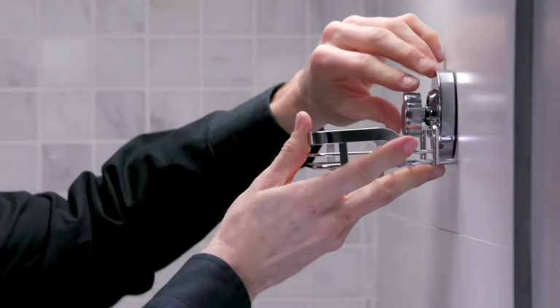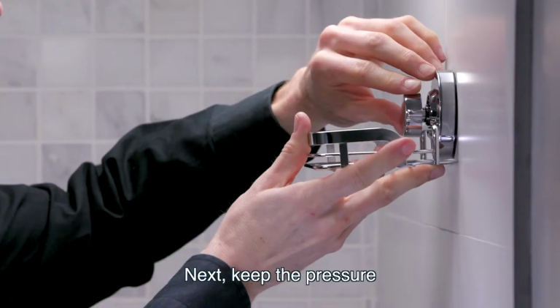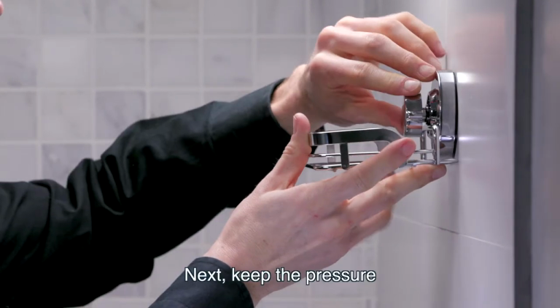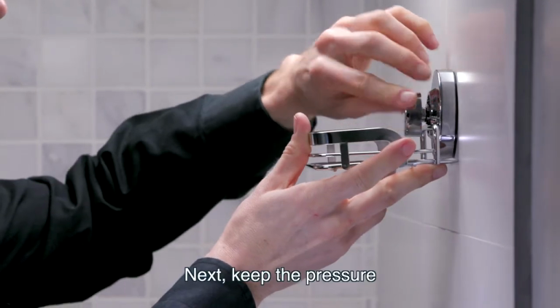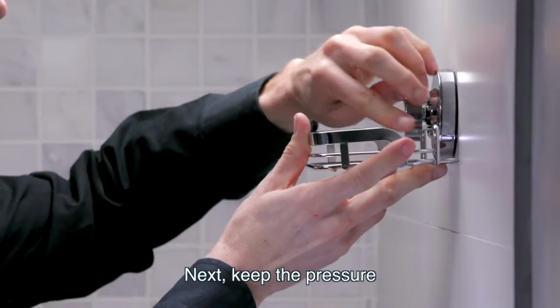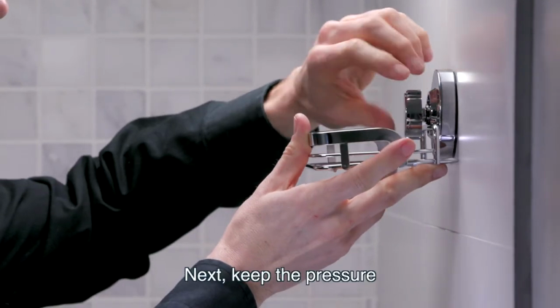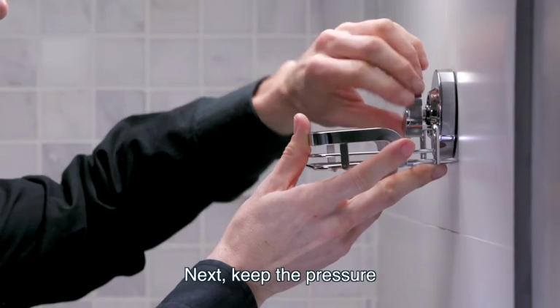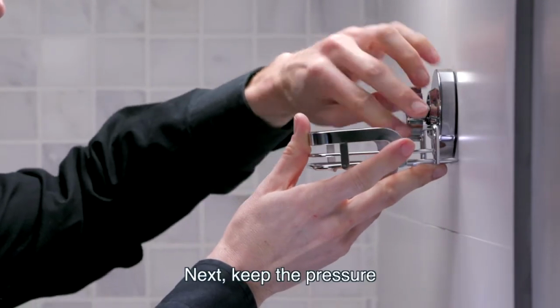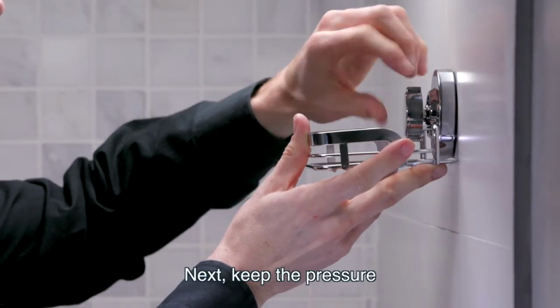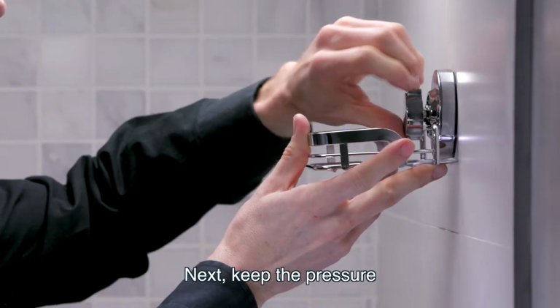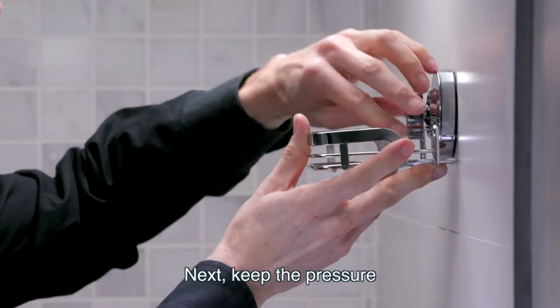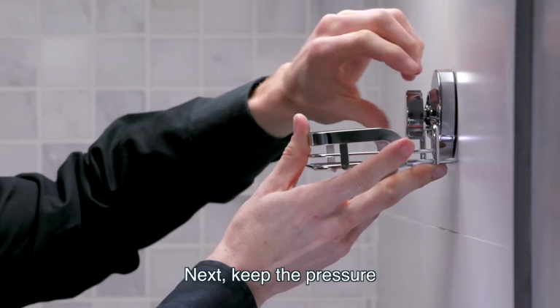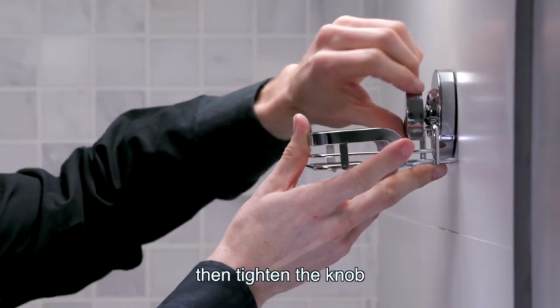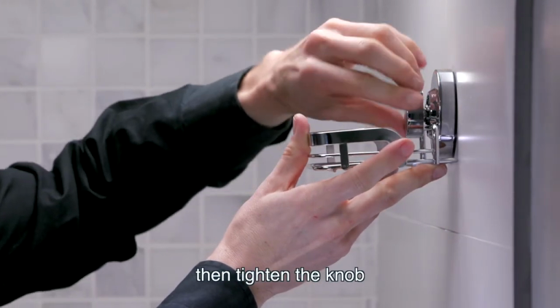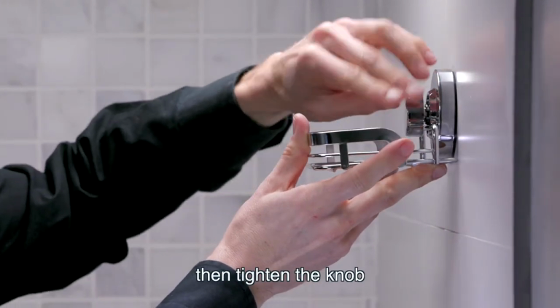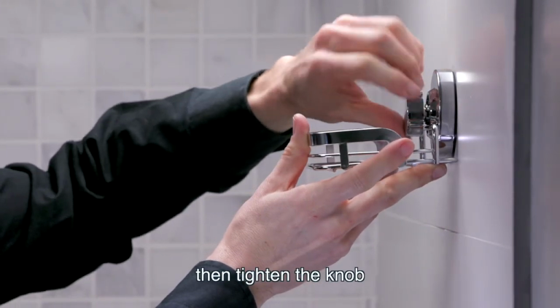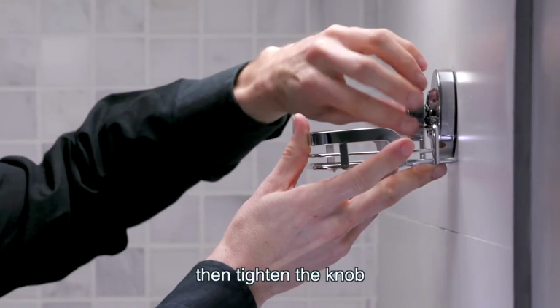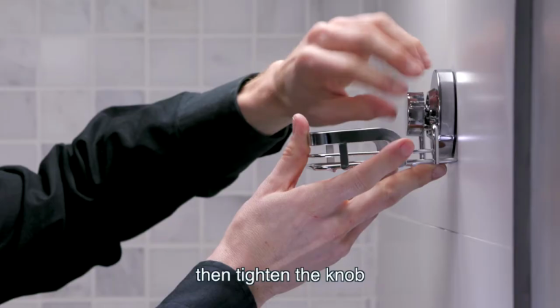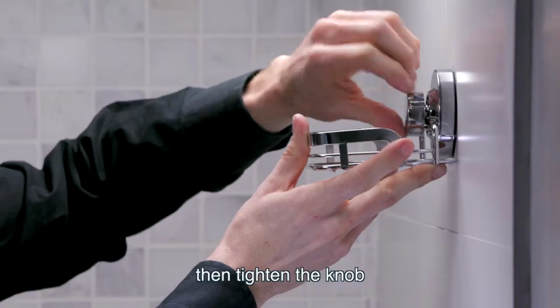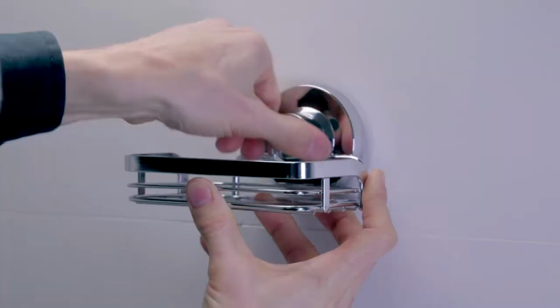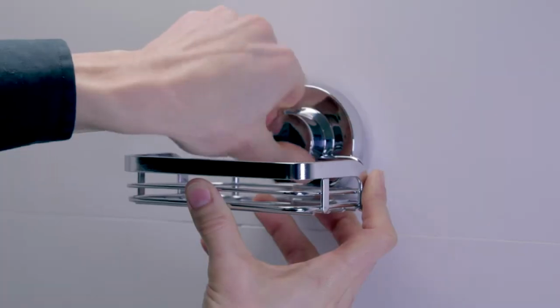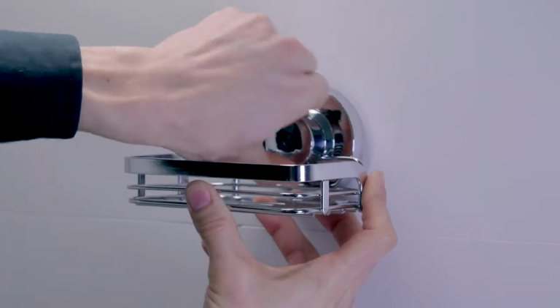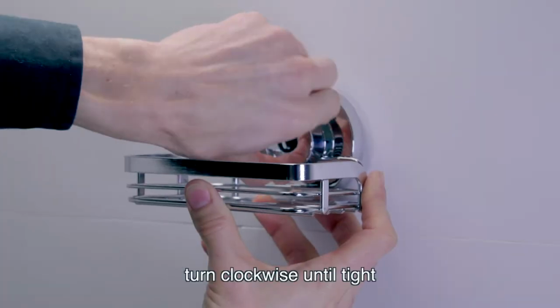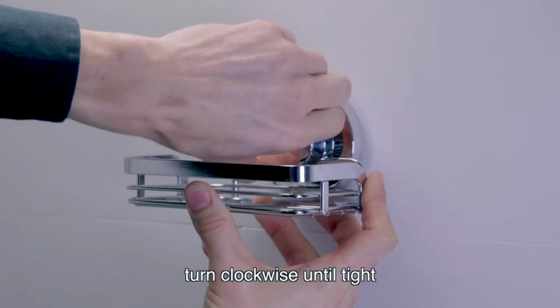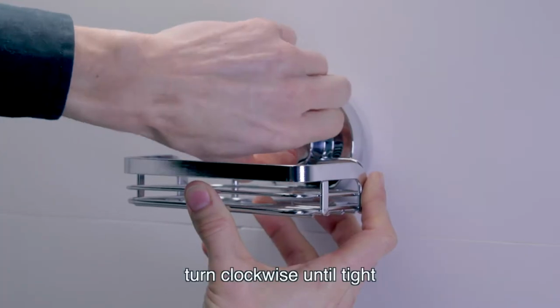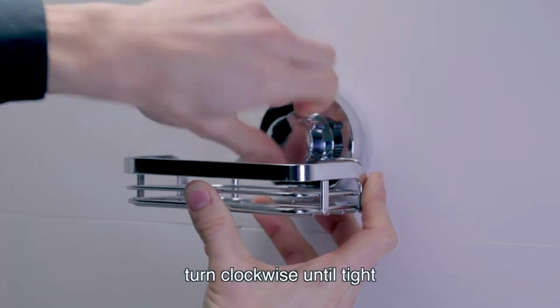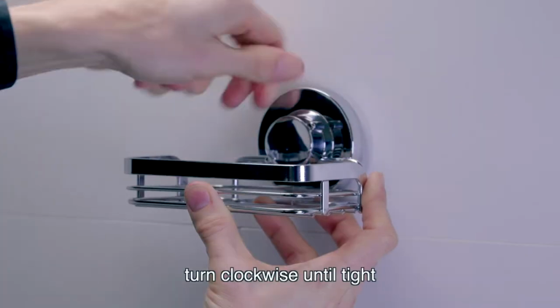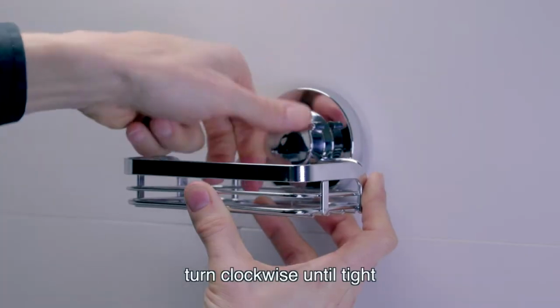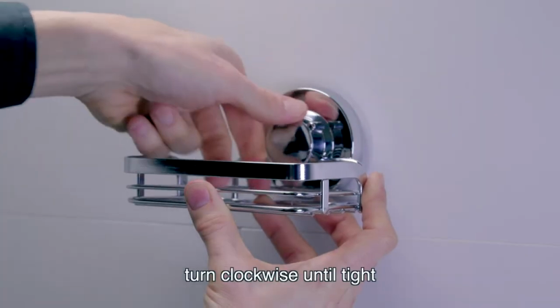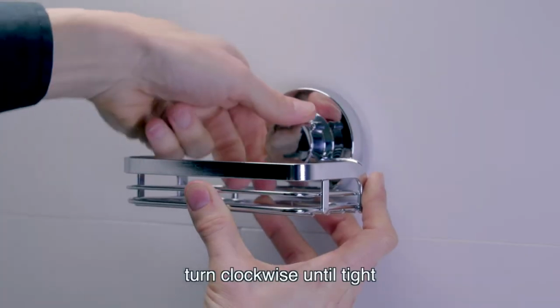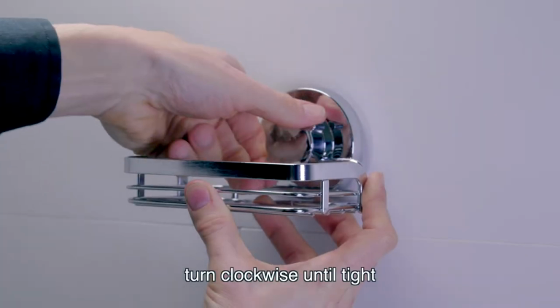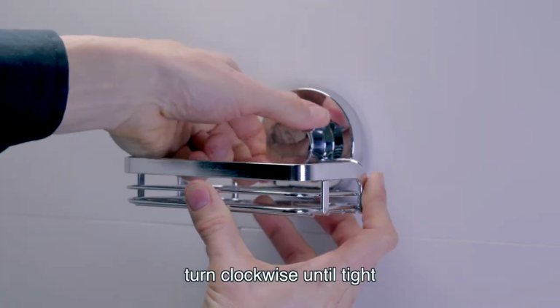Next, keep the pressure, then tighten the knob. Turn clockwise until tight.